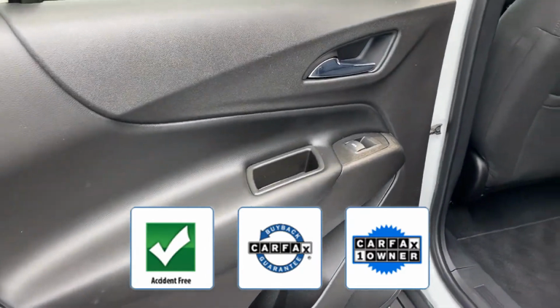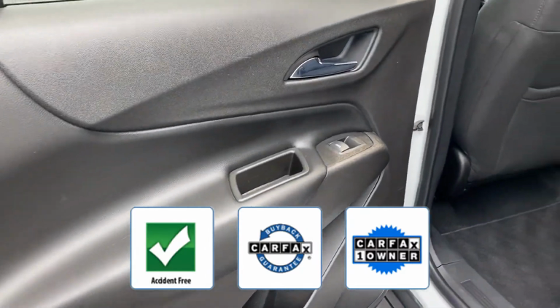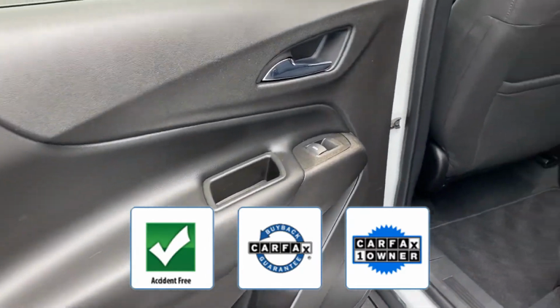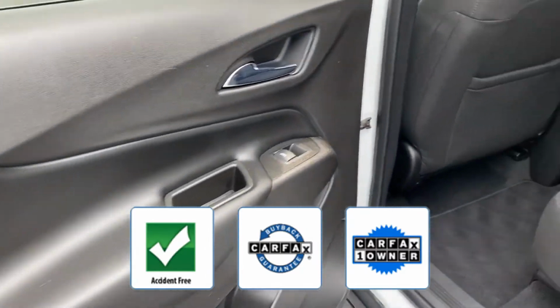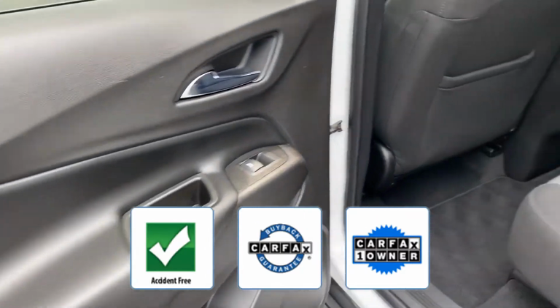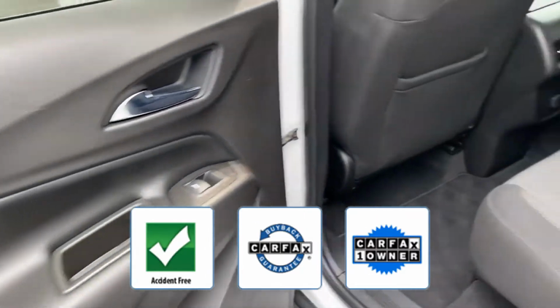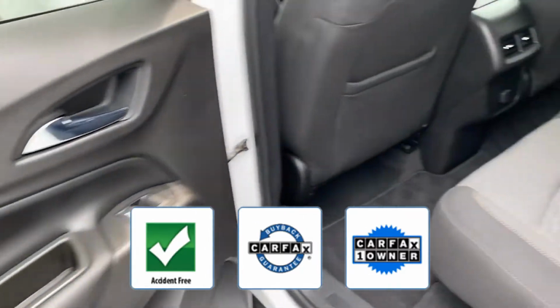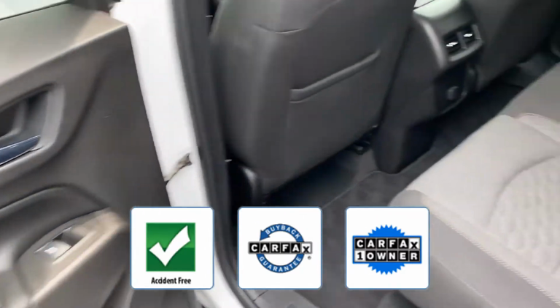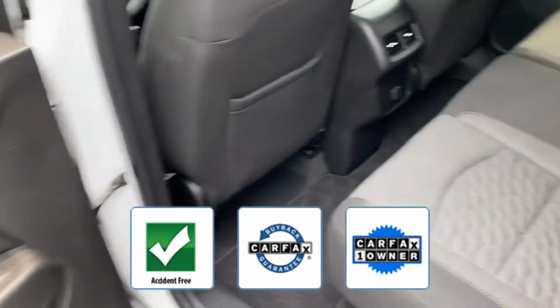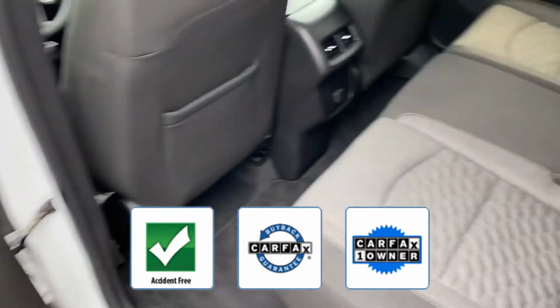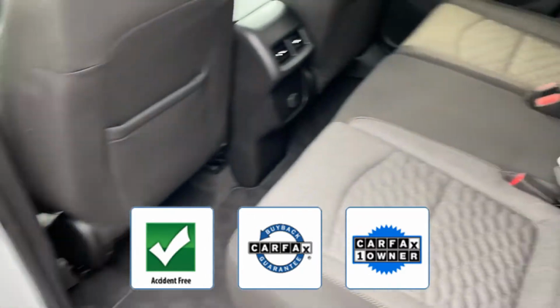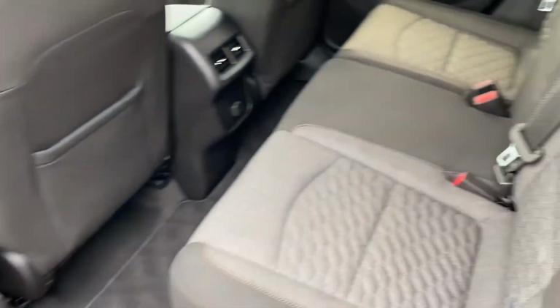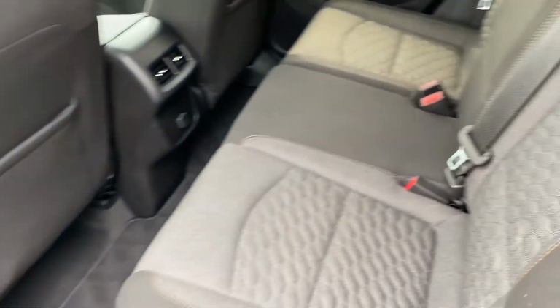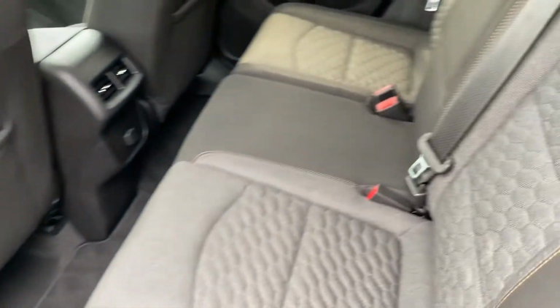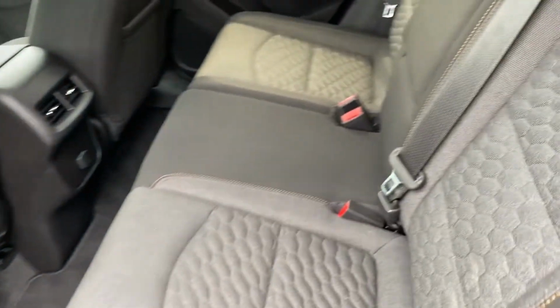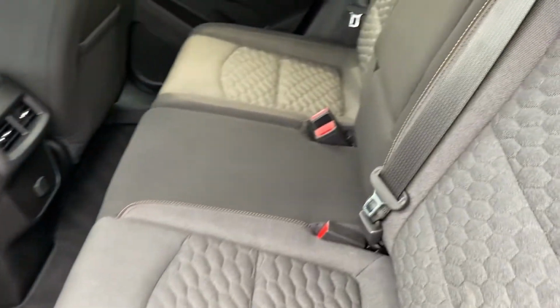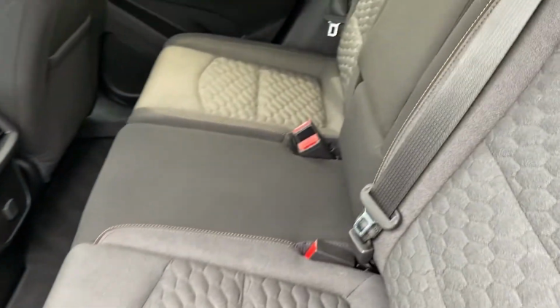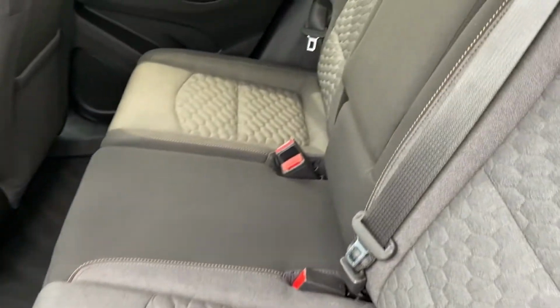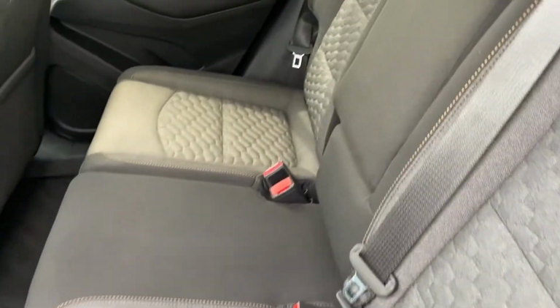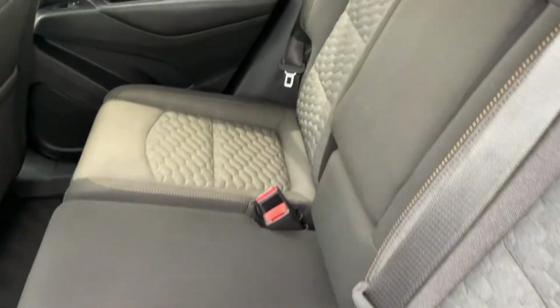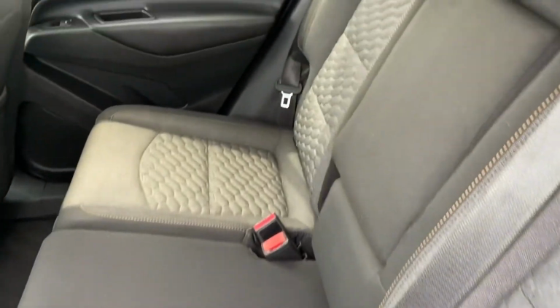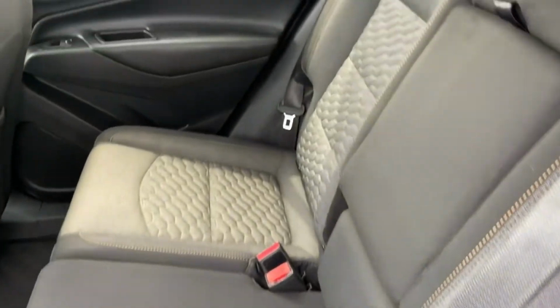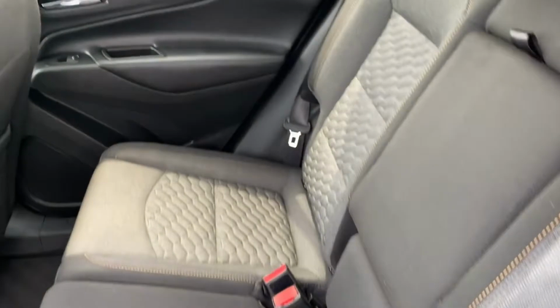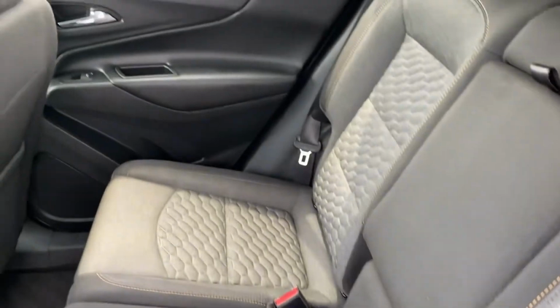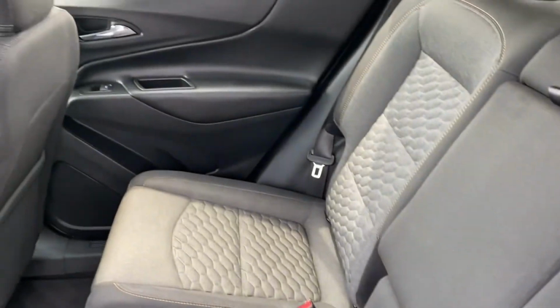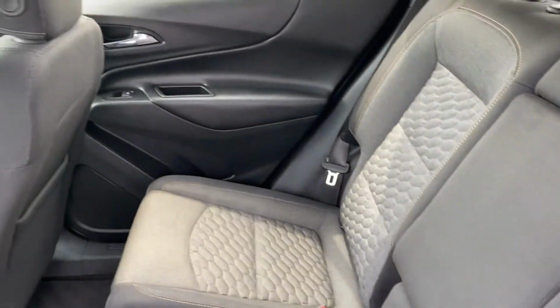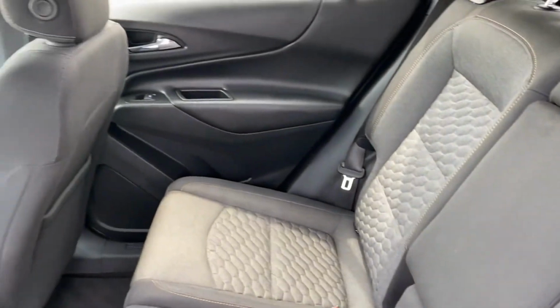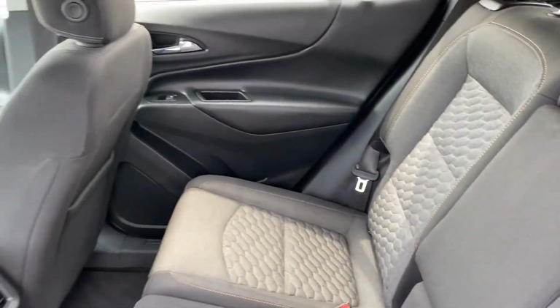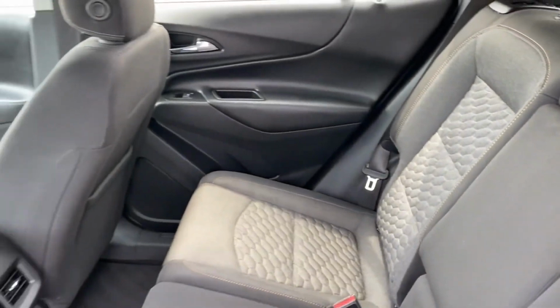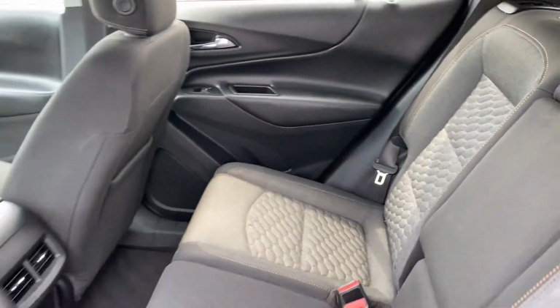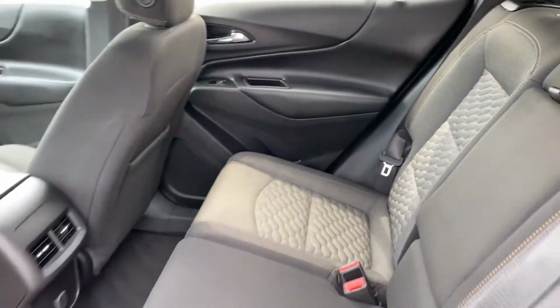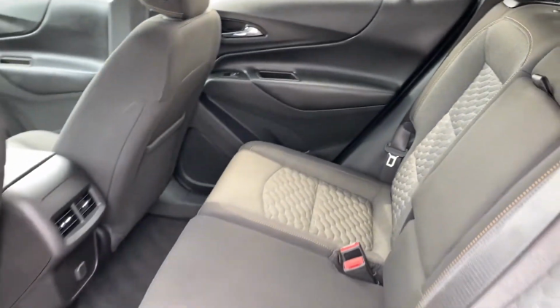Enjoy a test drive and experience it for yourself now.